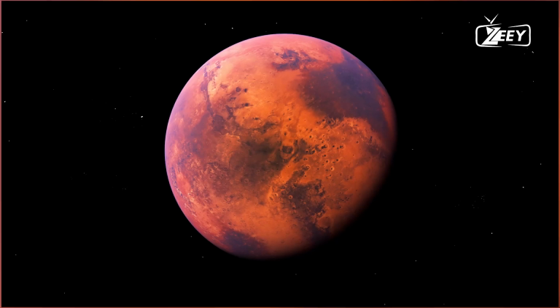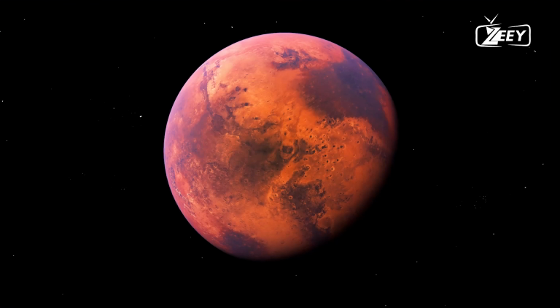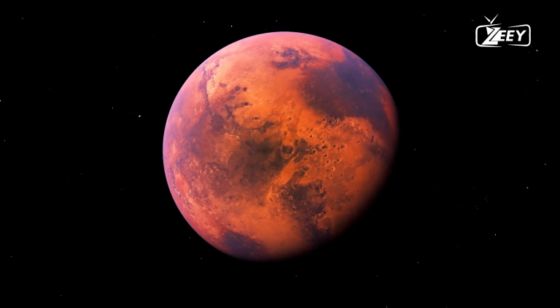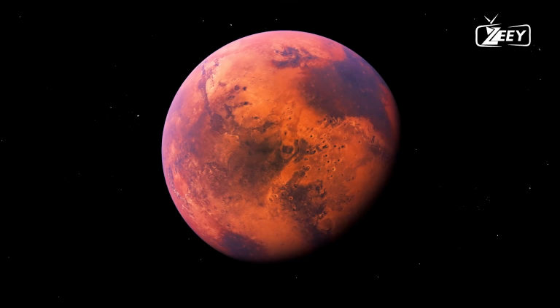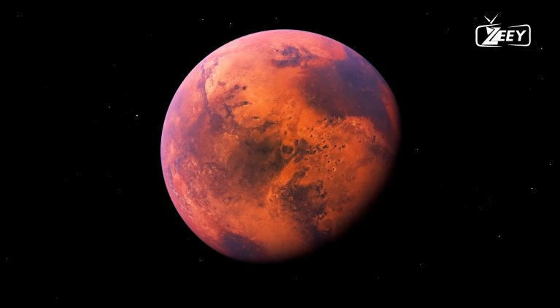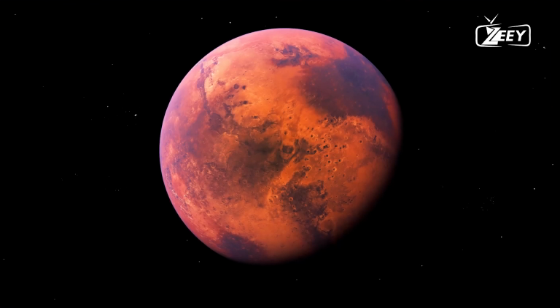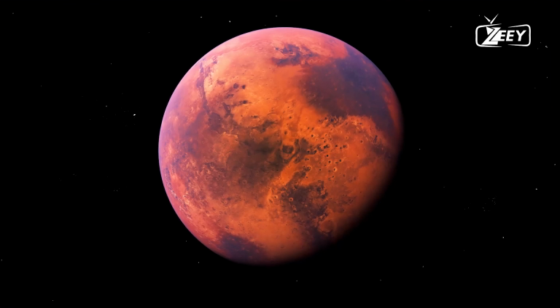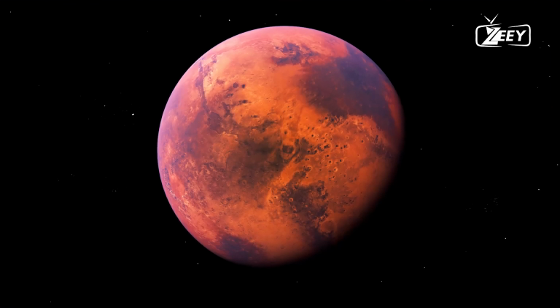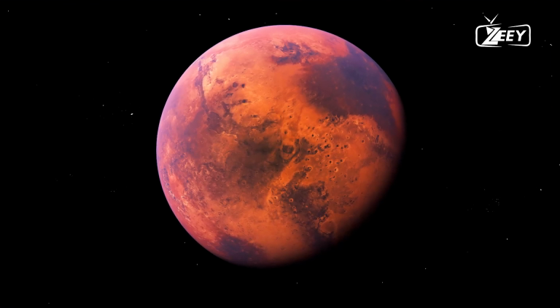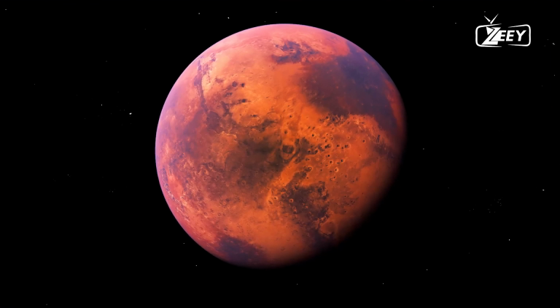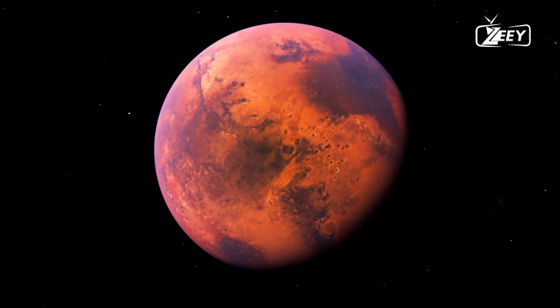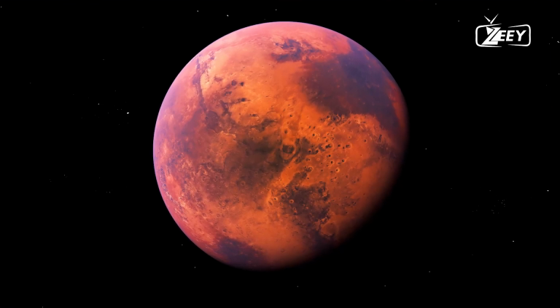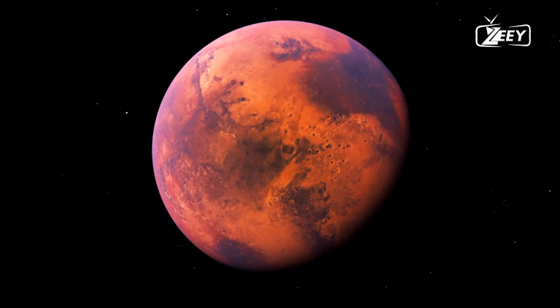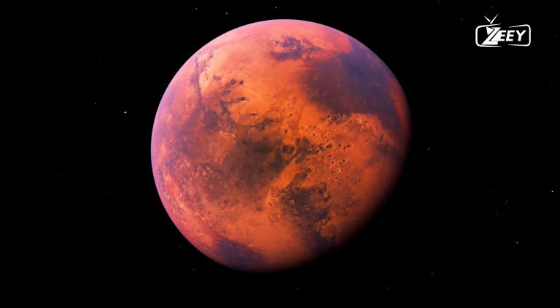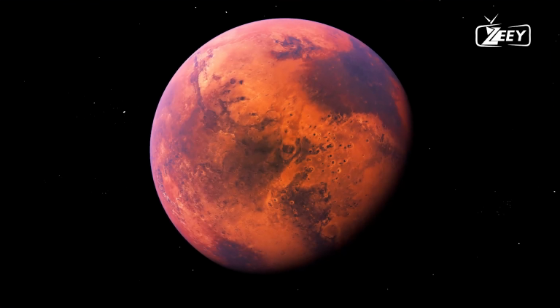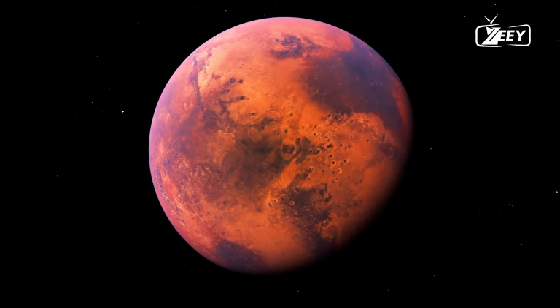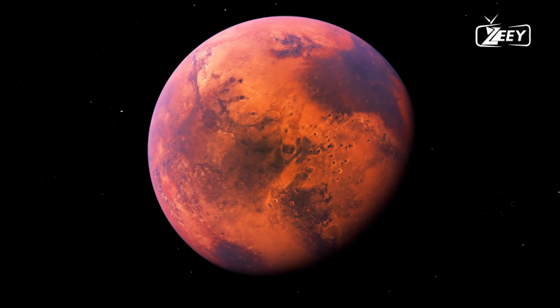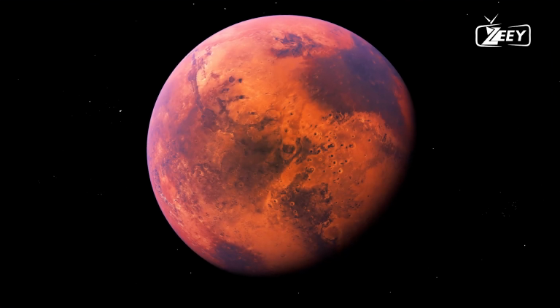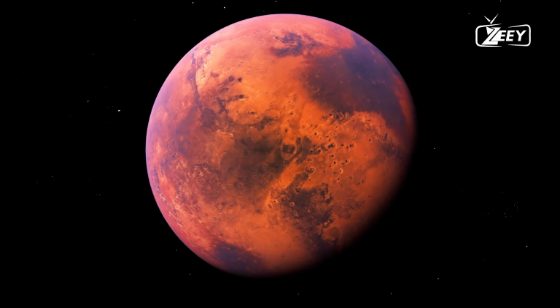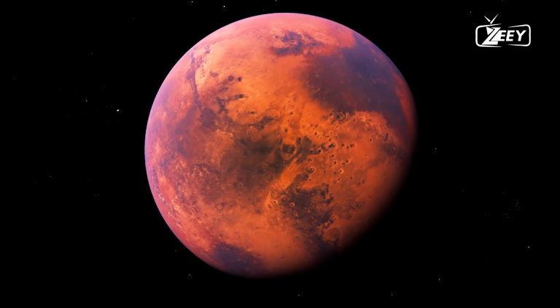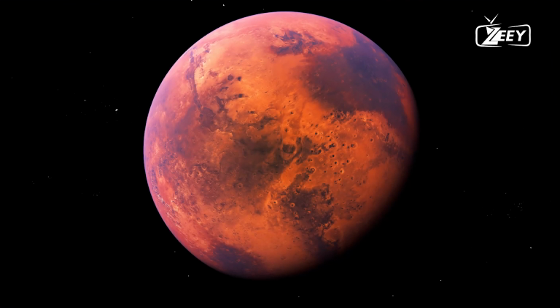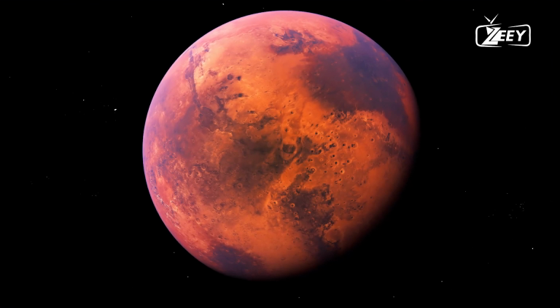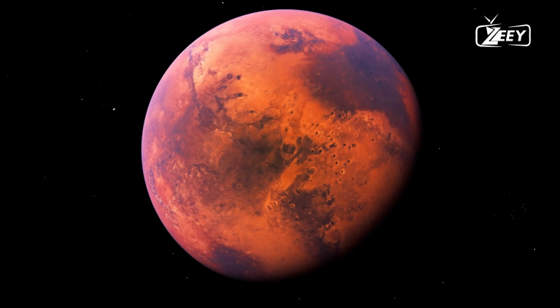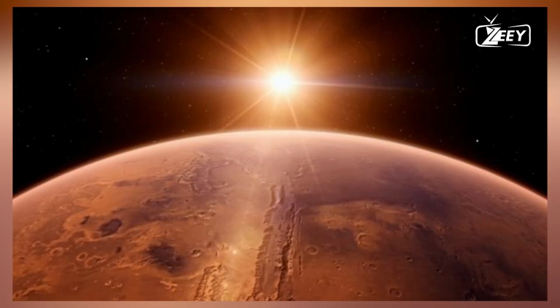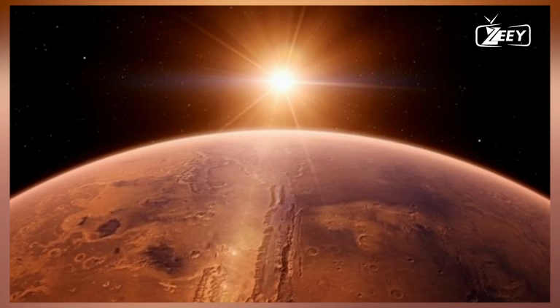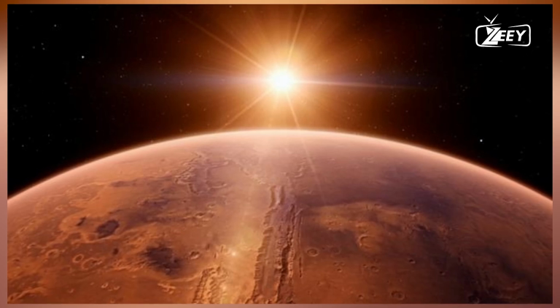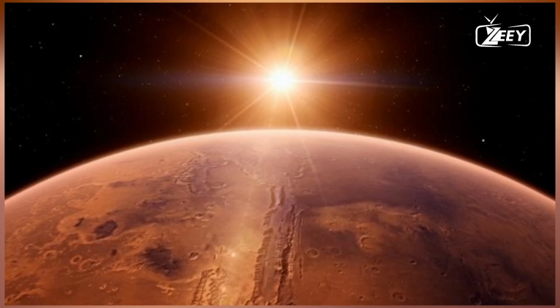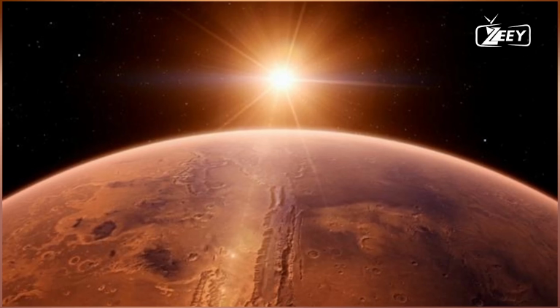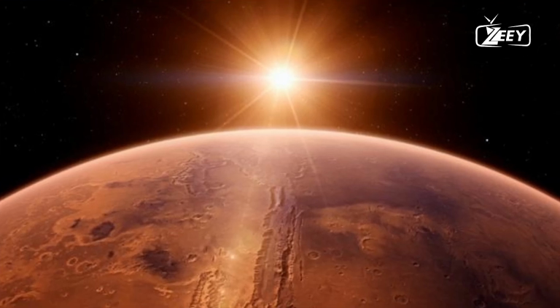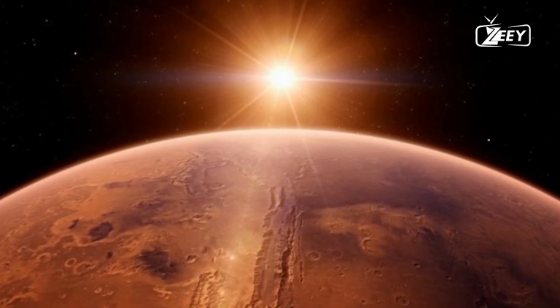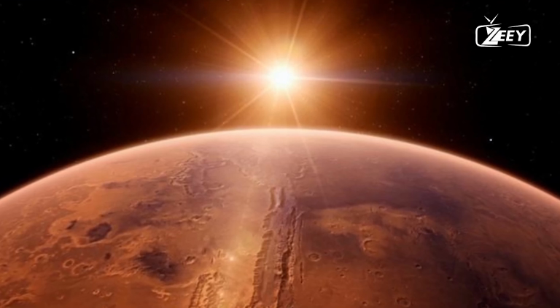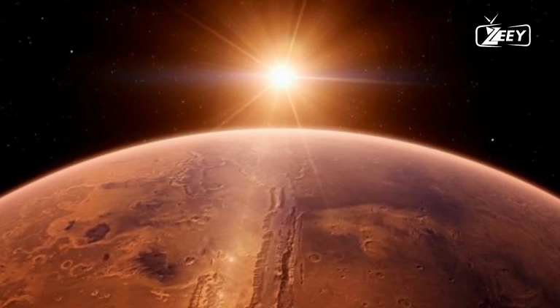This finding helps to address a long-standing mystery about Mars: what happened to all its water?